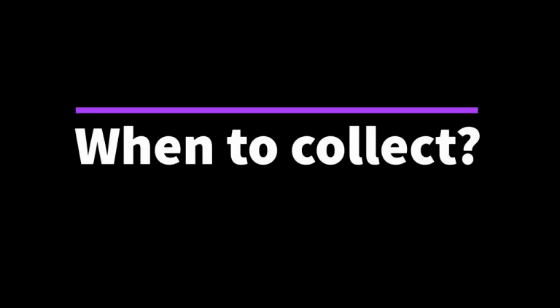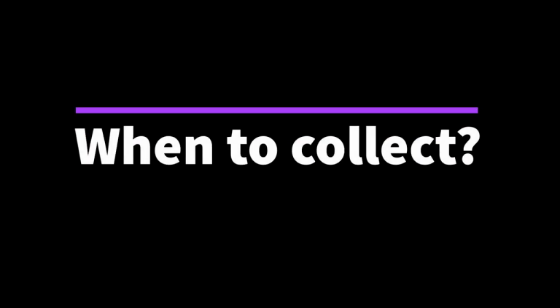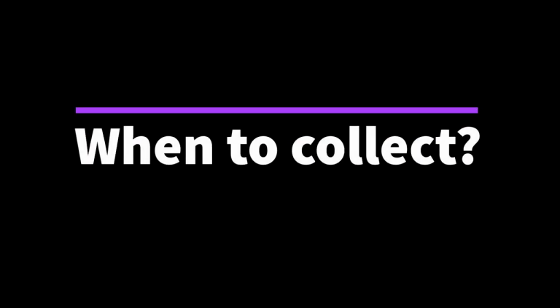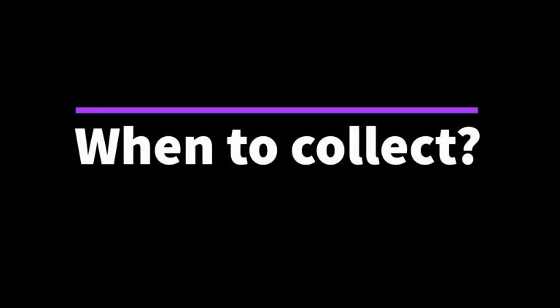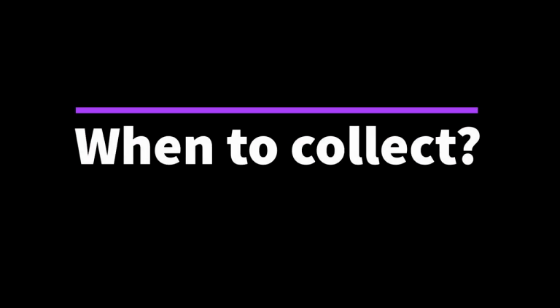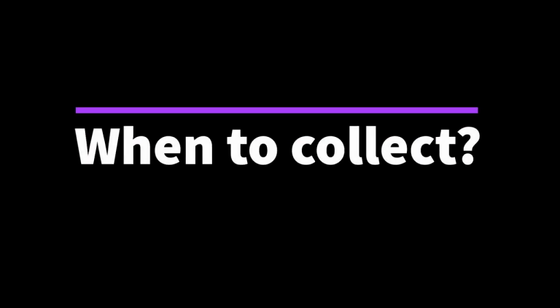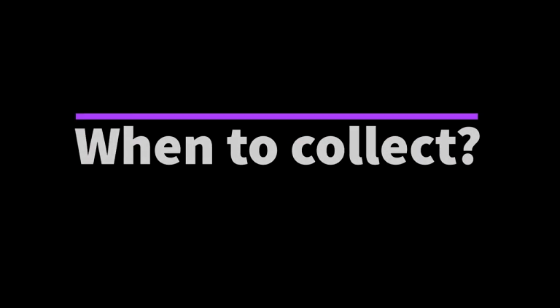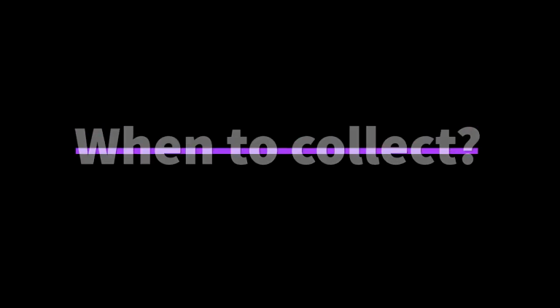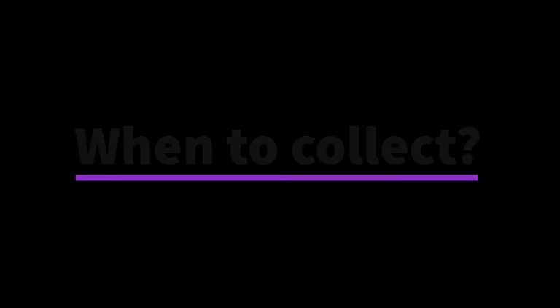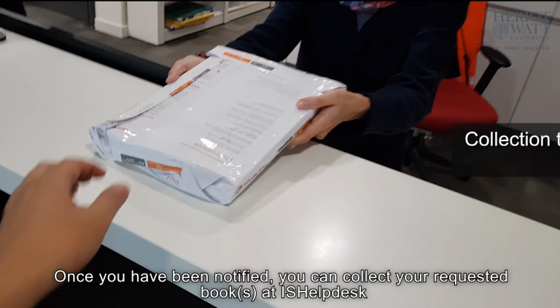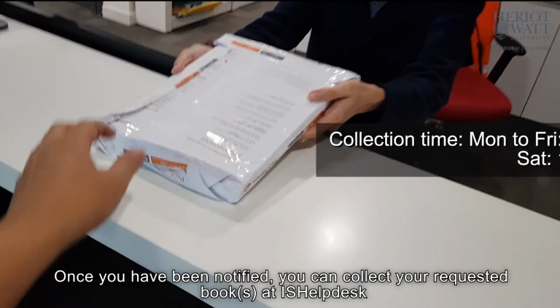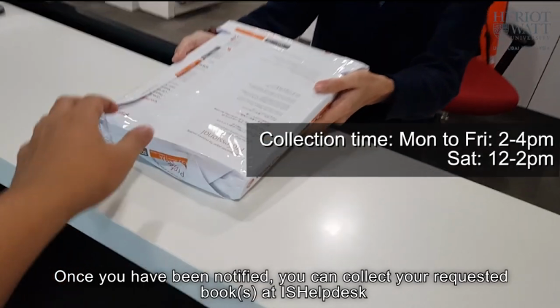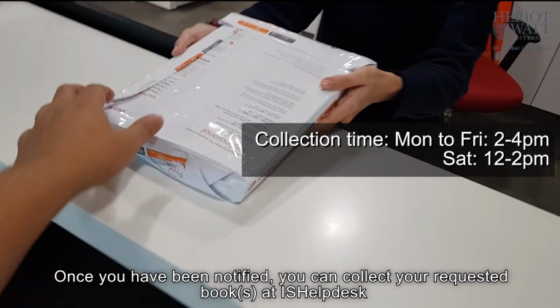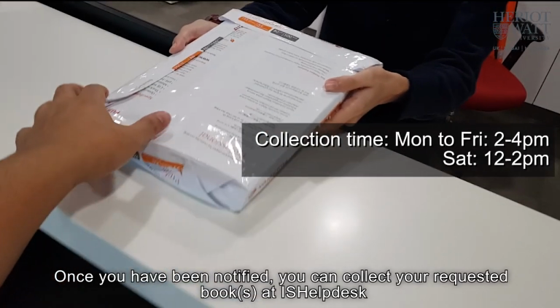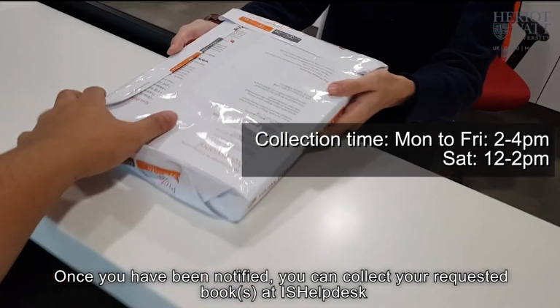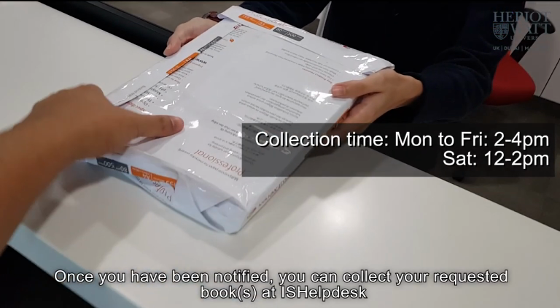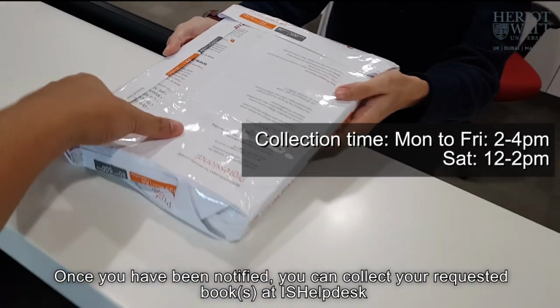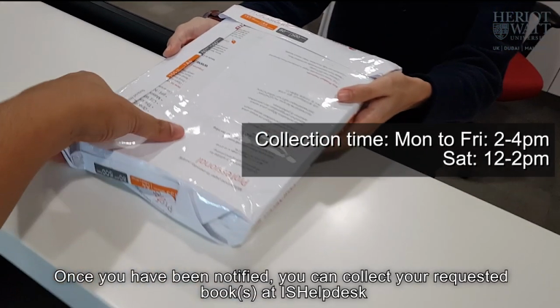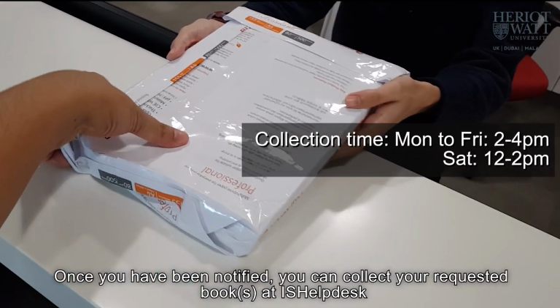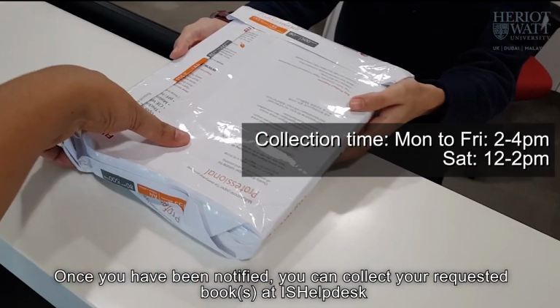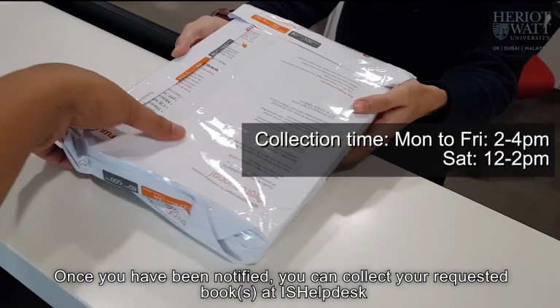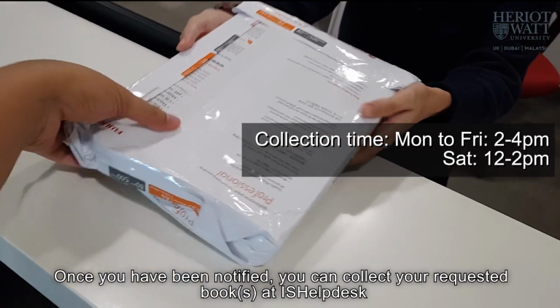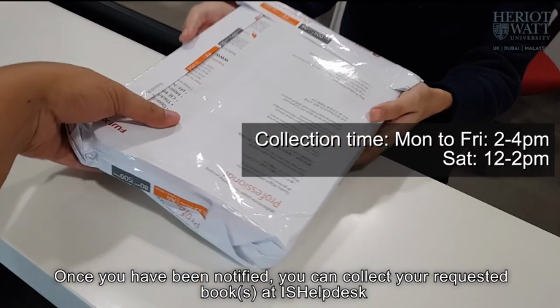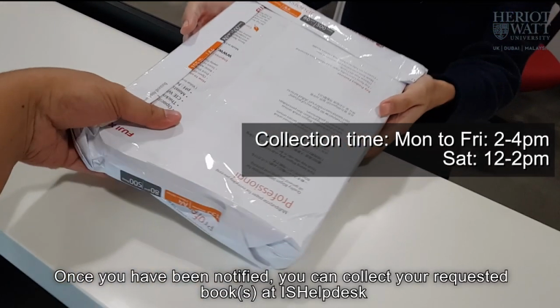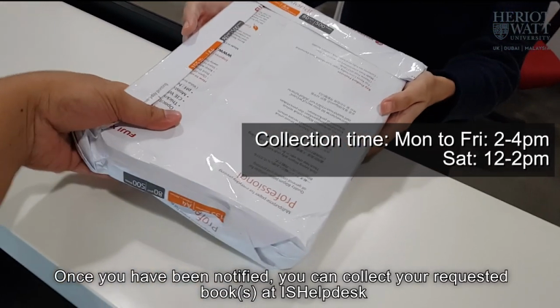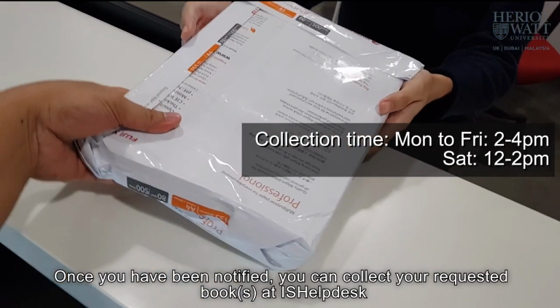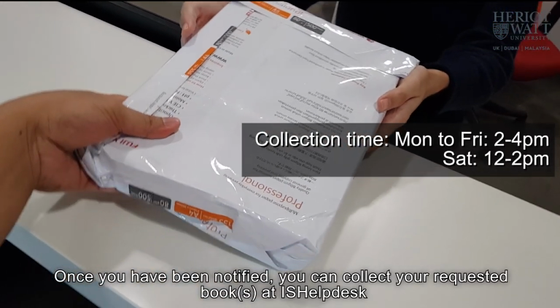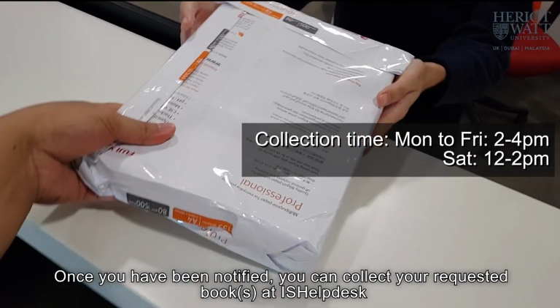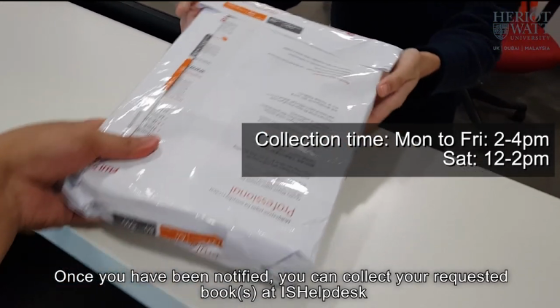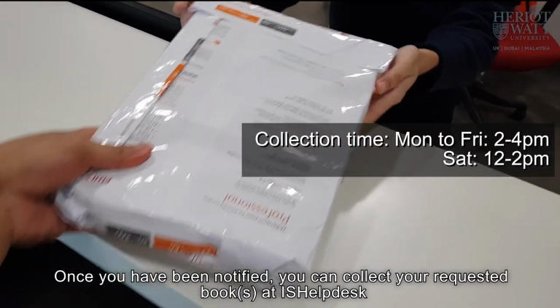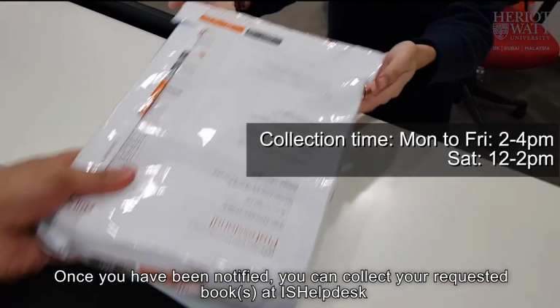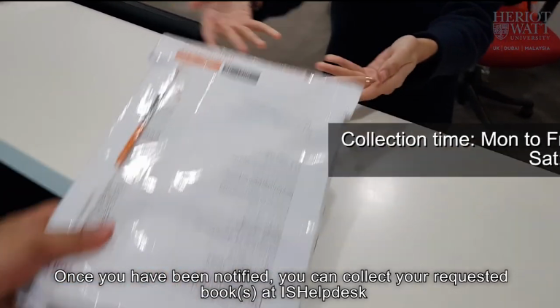You will be notified via email once the requested items are available to collect.